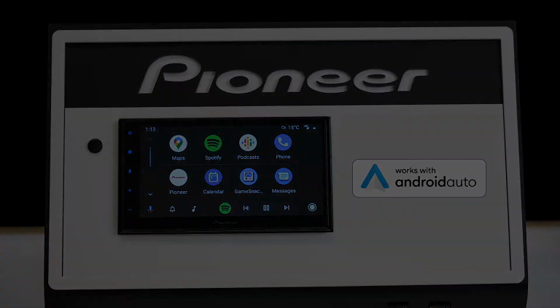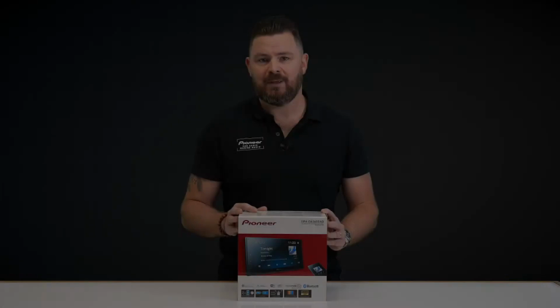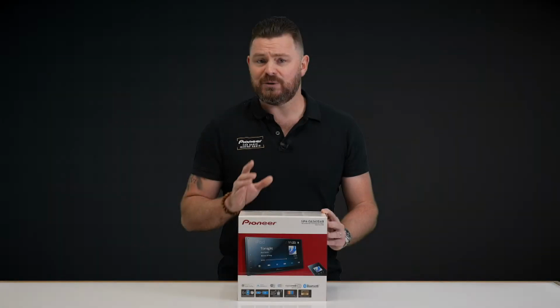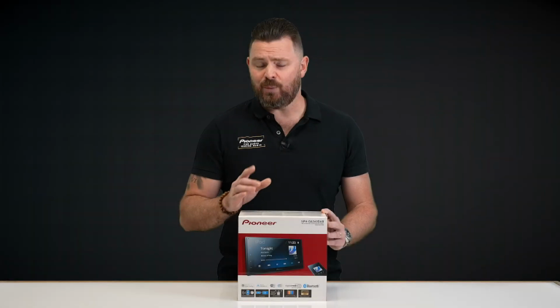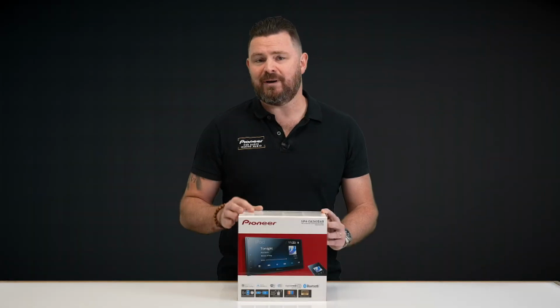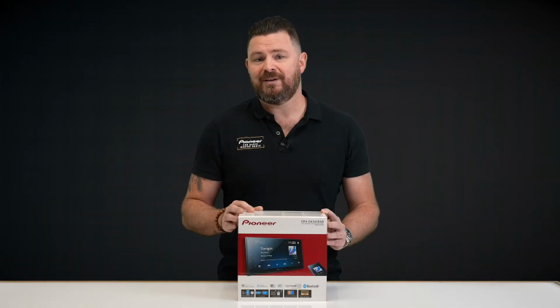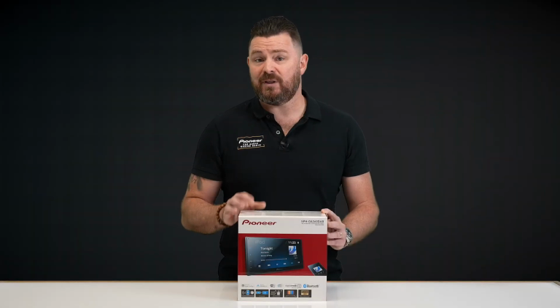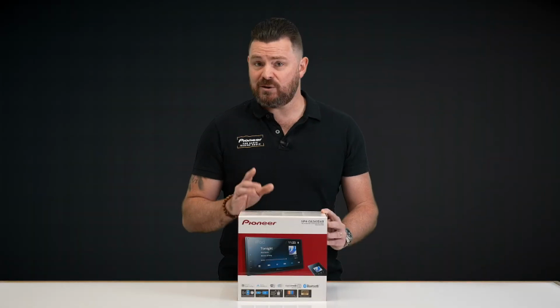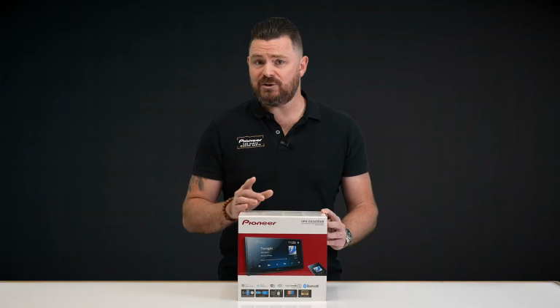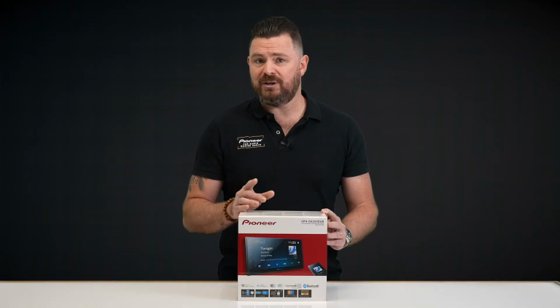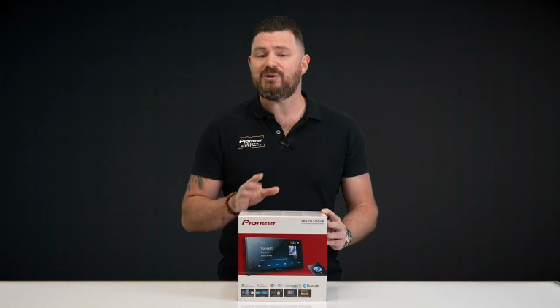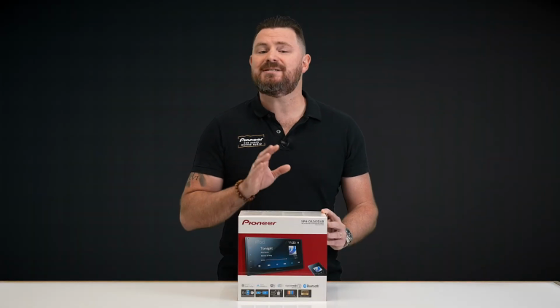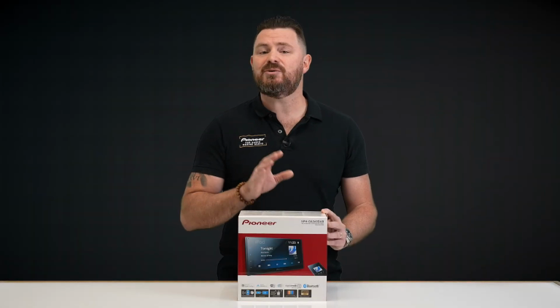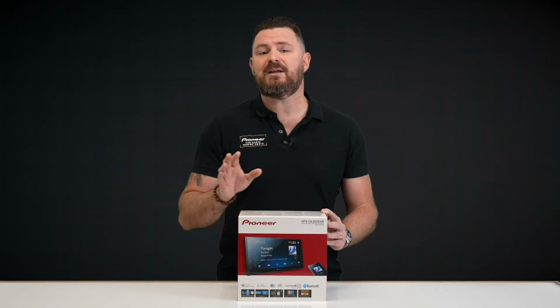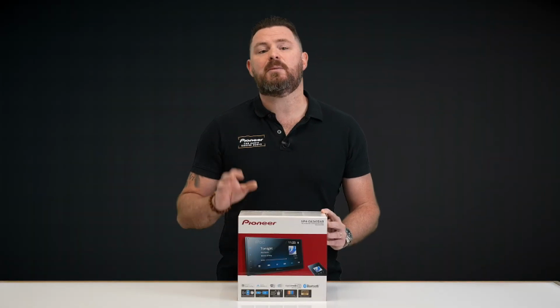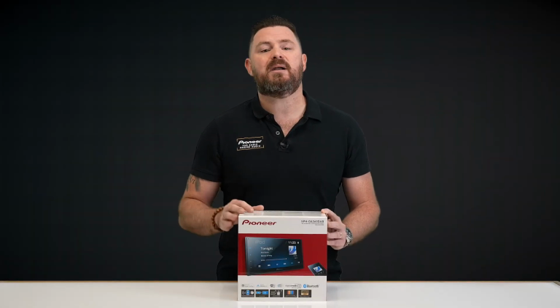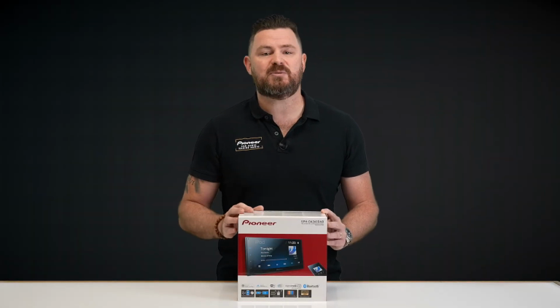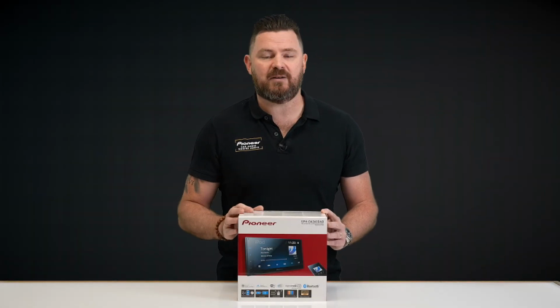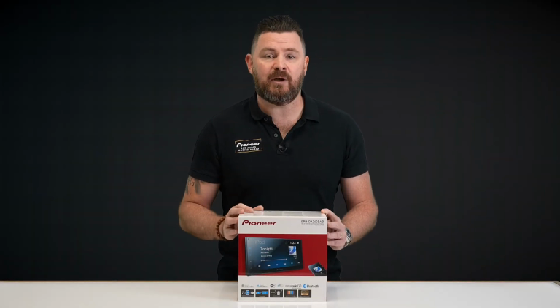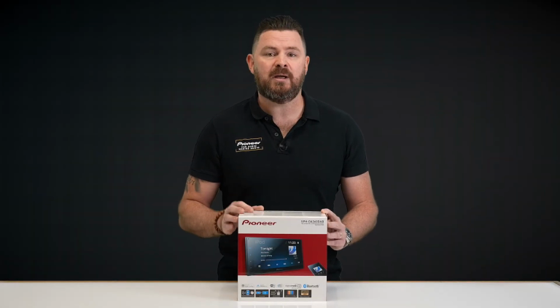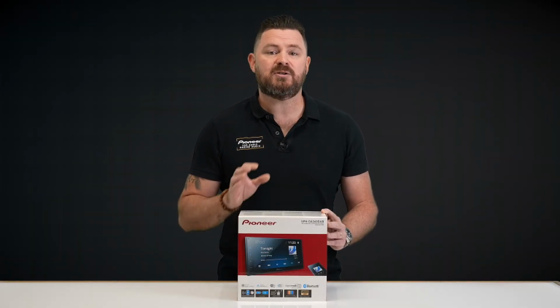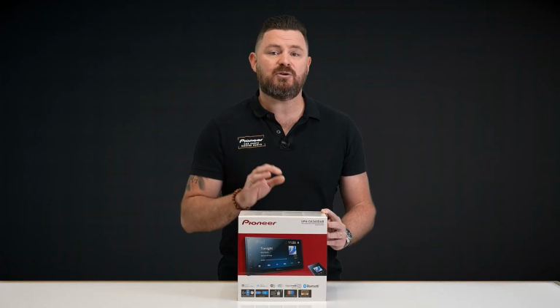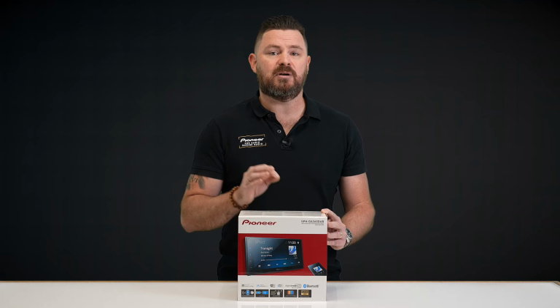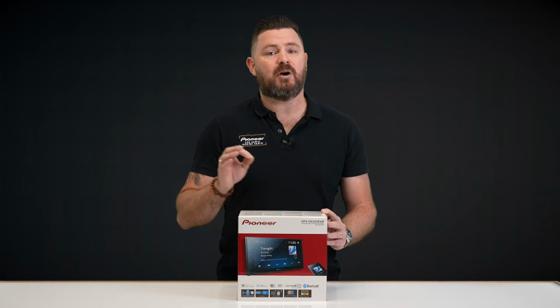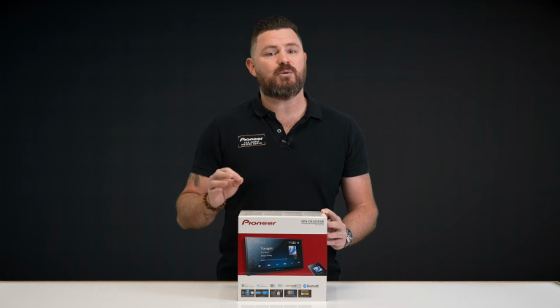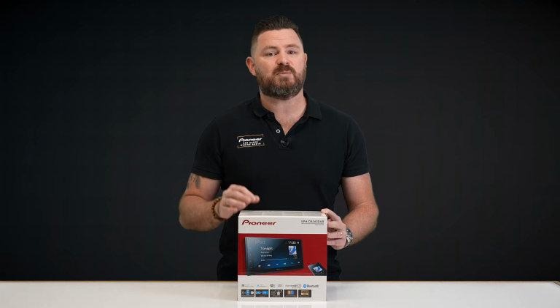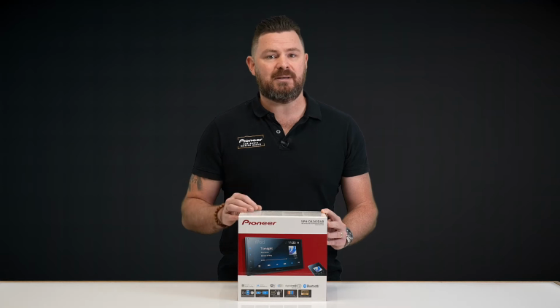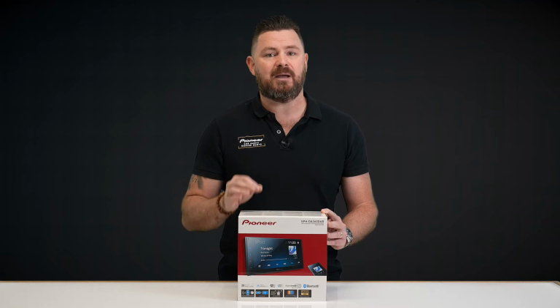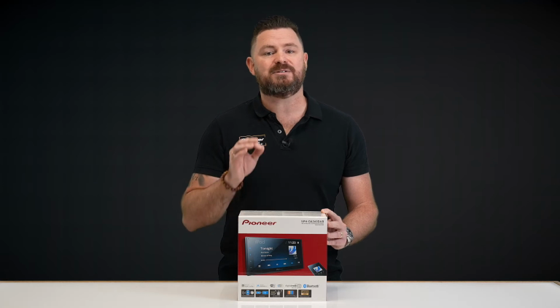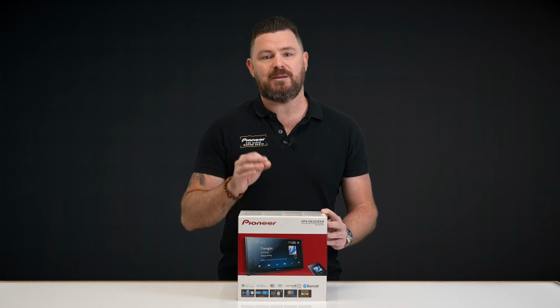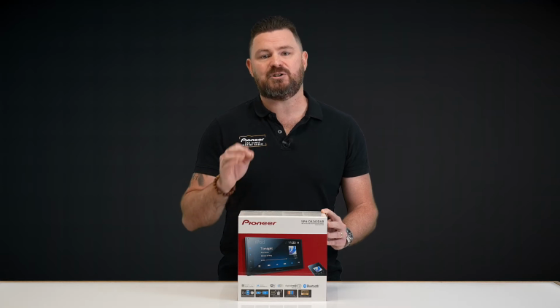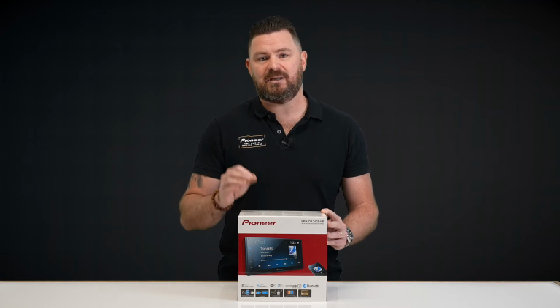But don't worry — for those longer journeys you can still connect your compatible smartphone to the unit via USB cable to keep it charged.